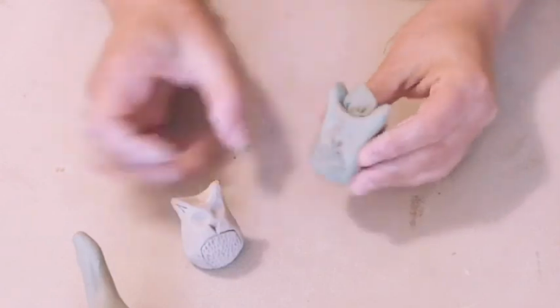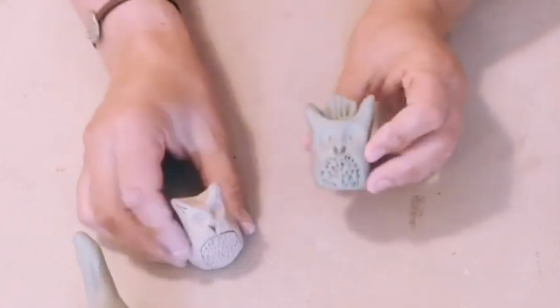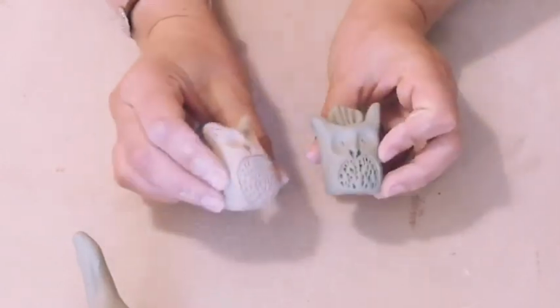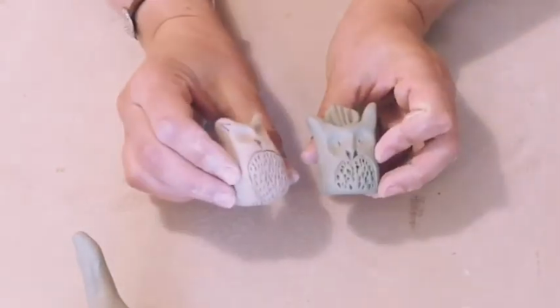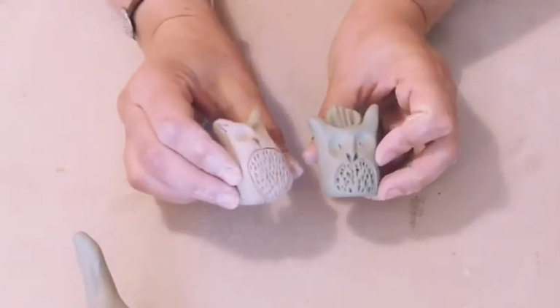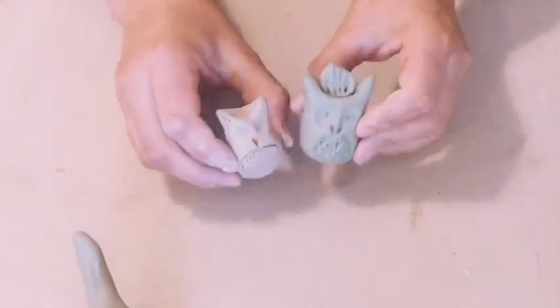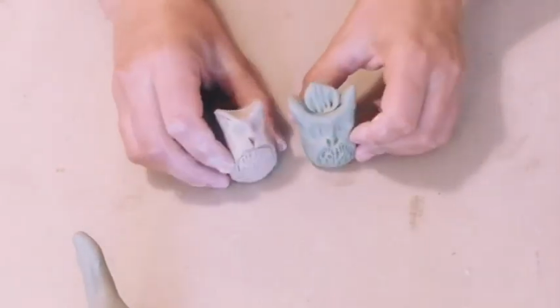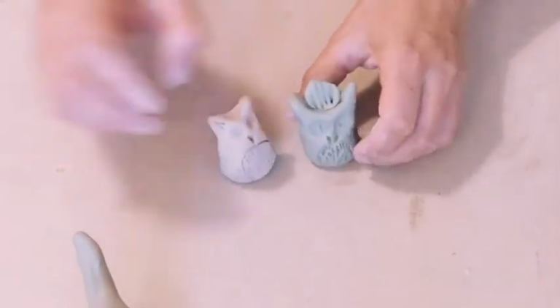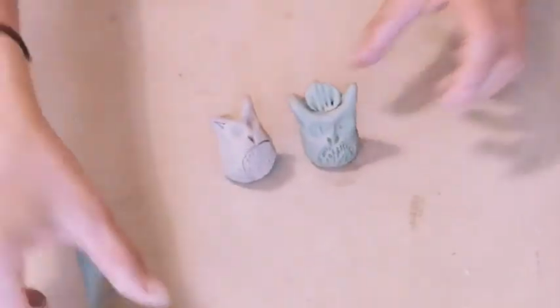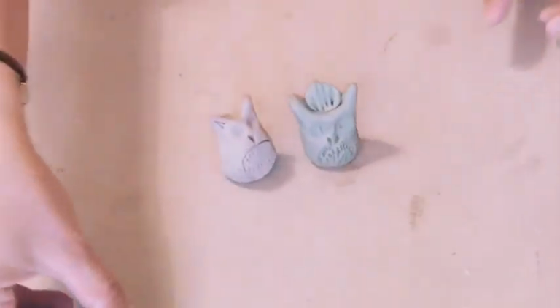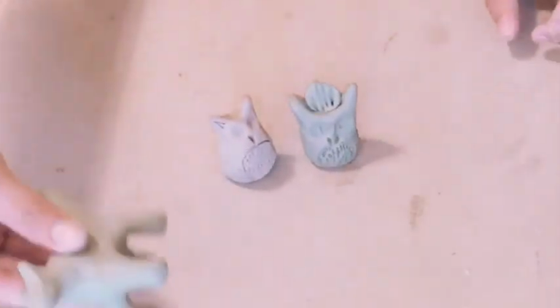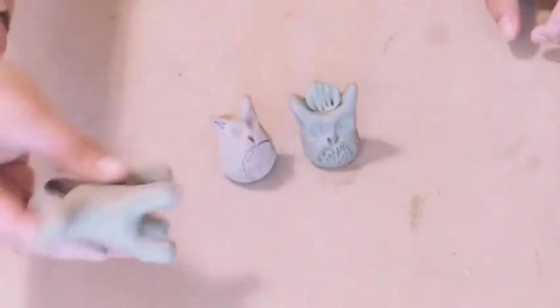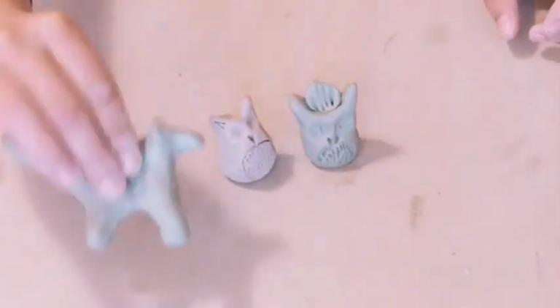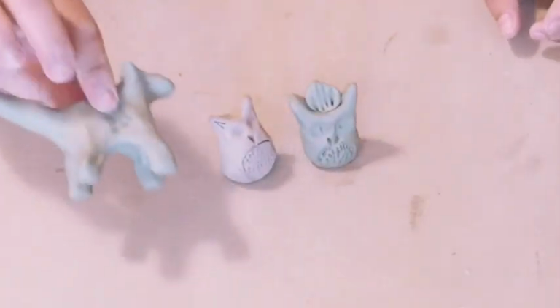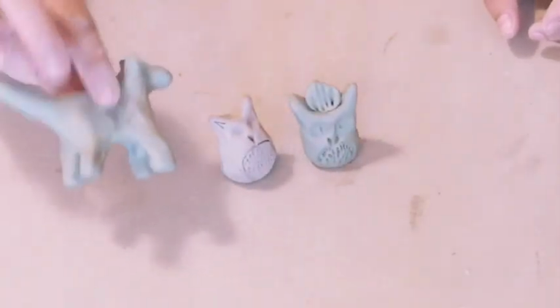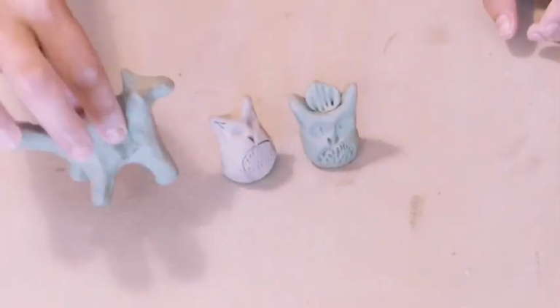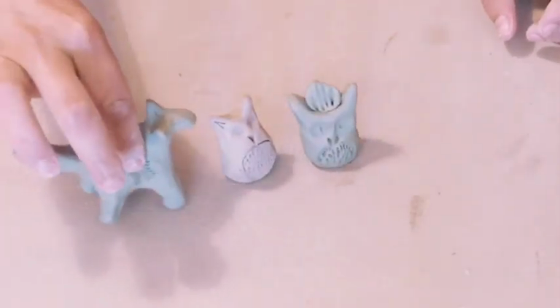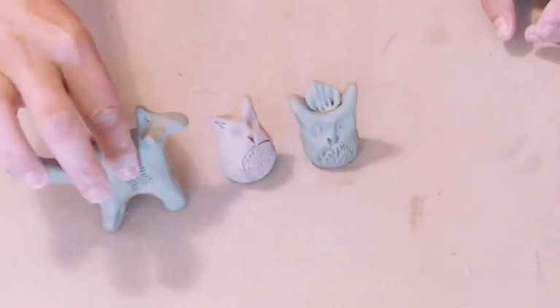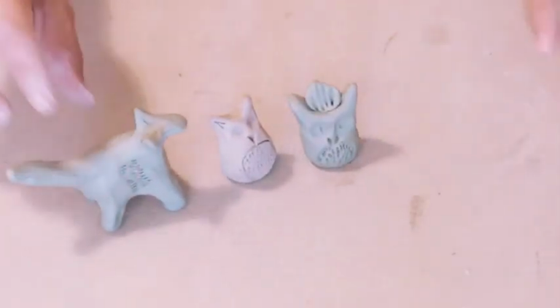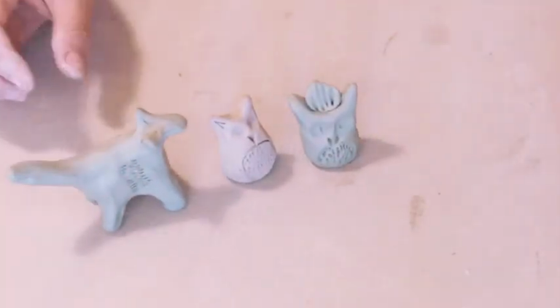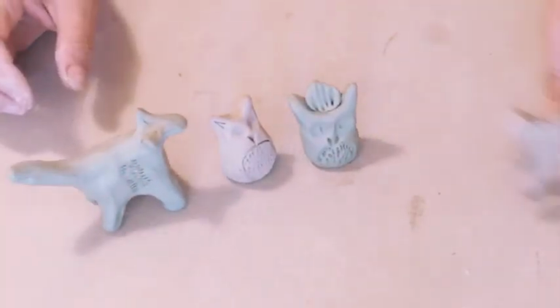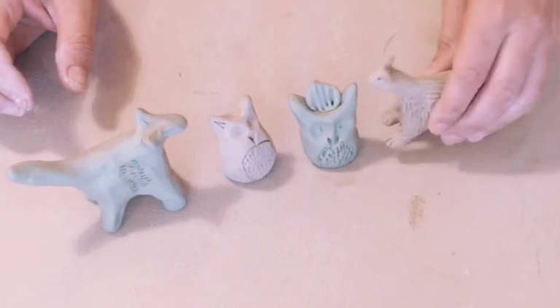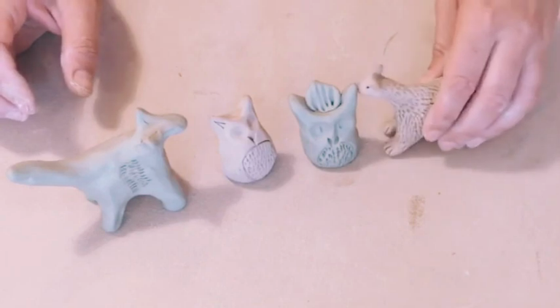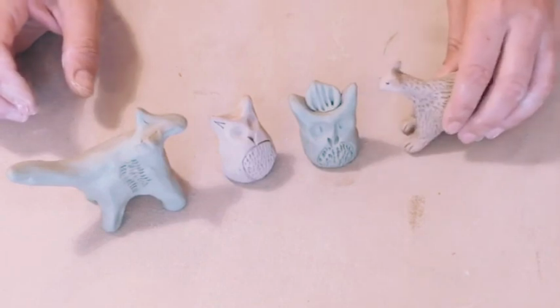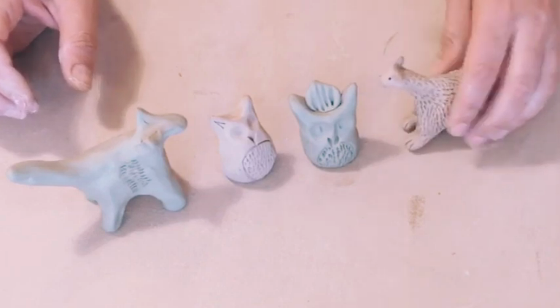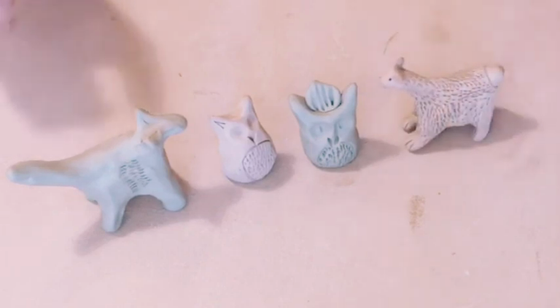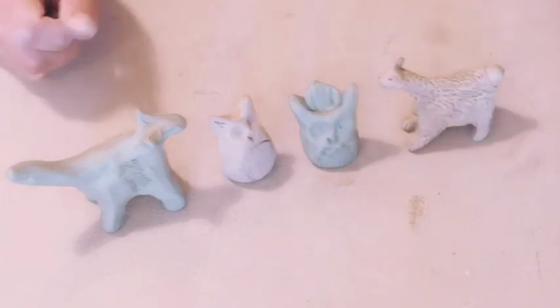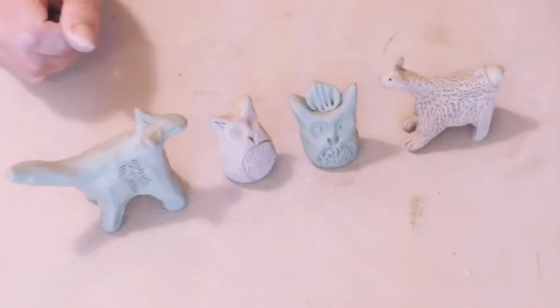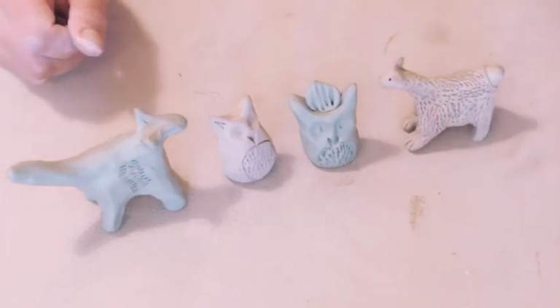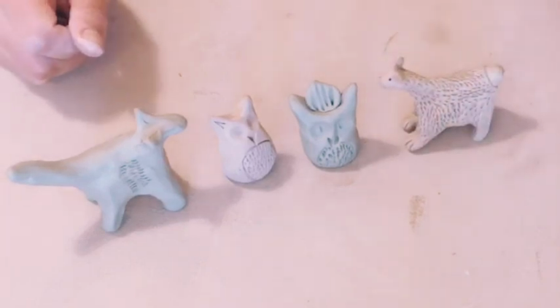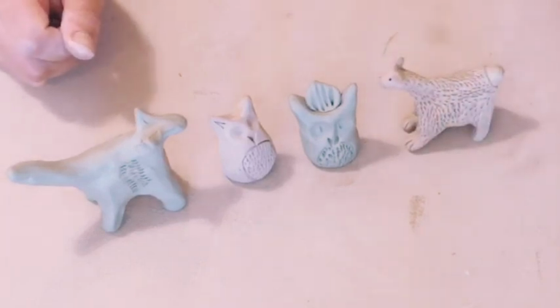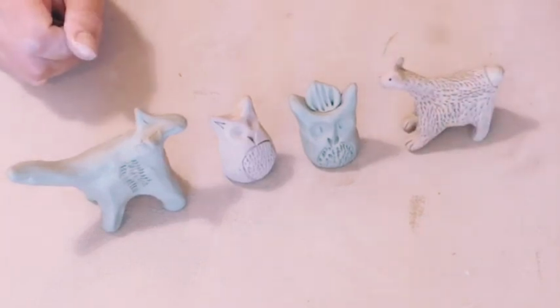There we go — we got two little owls and my fox here. Just play around and see what you can come up with.